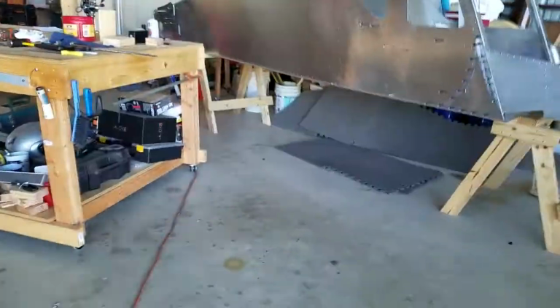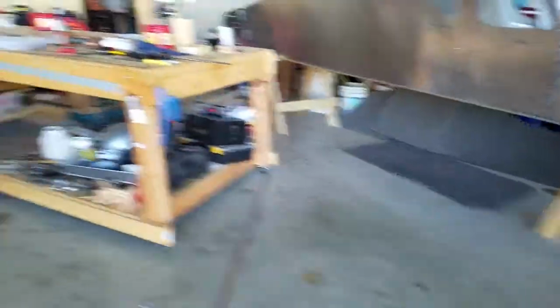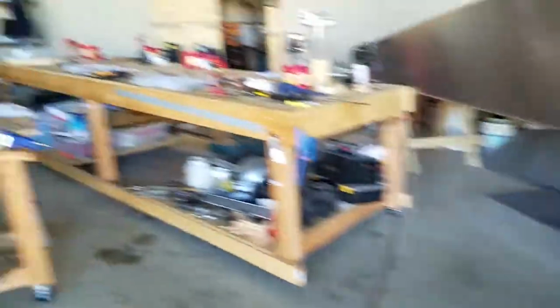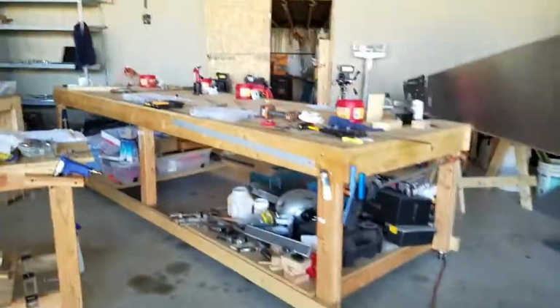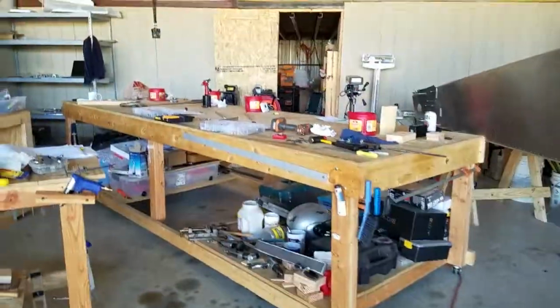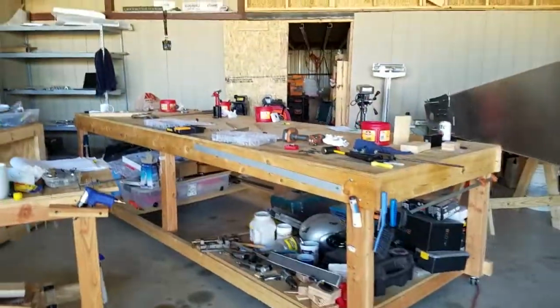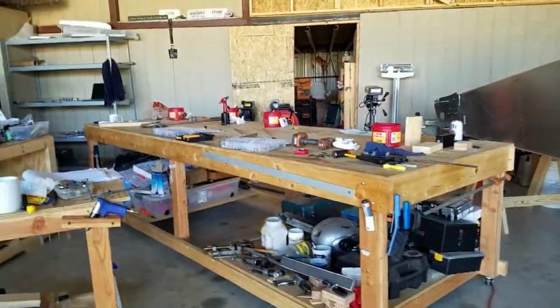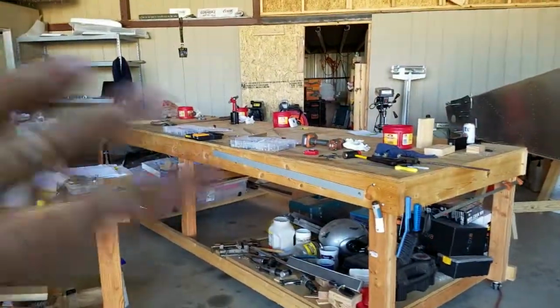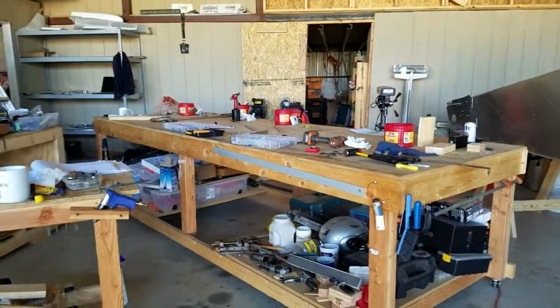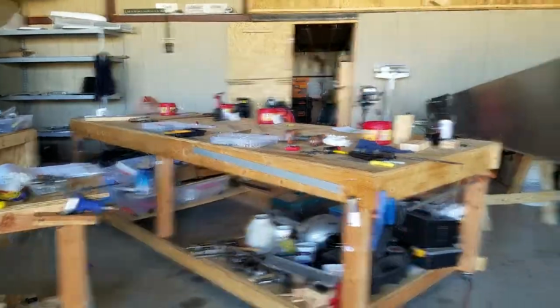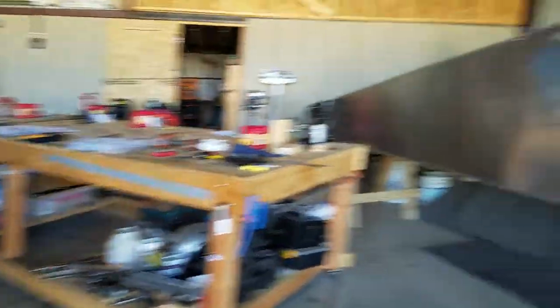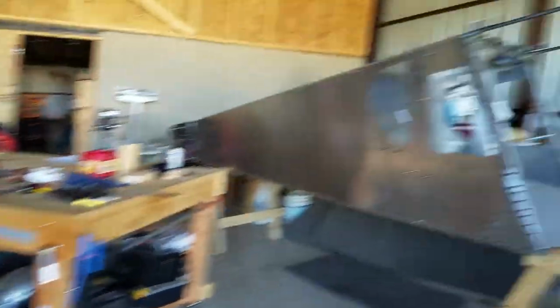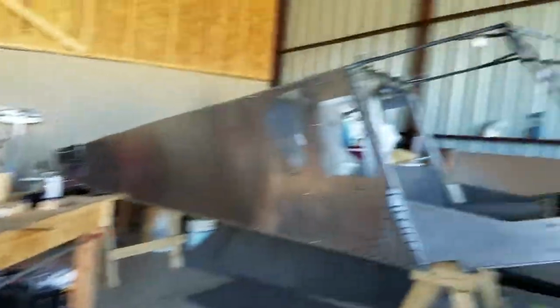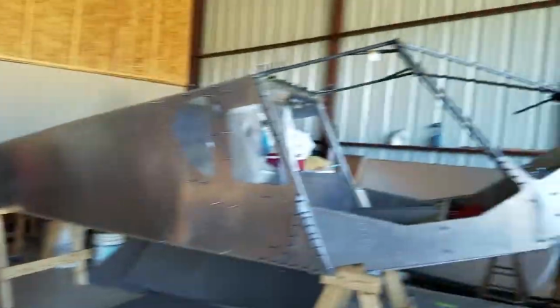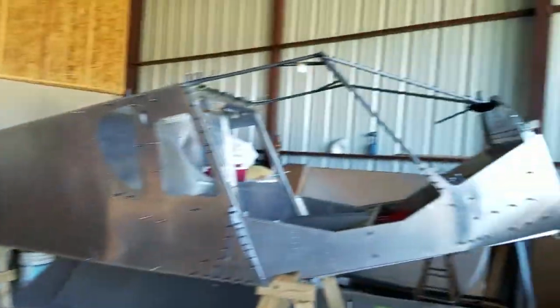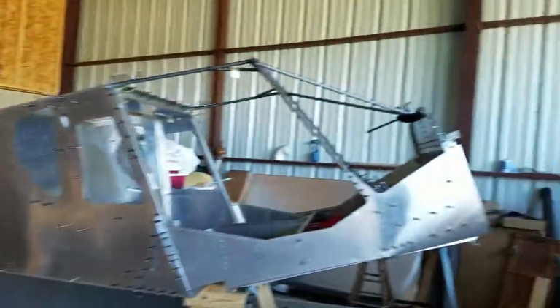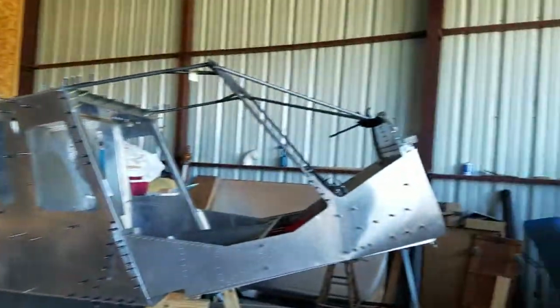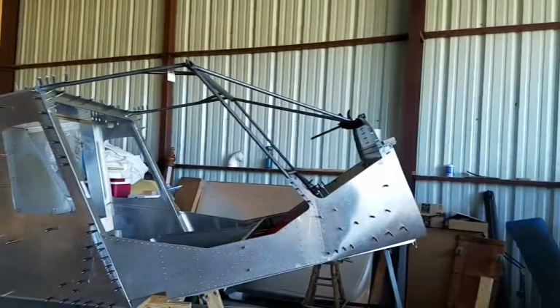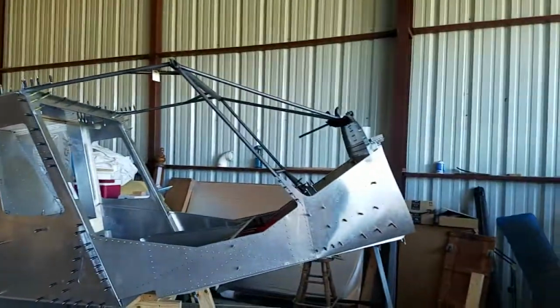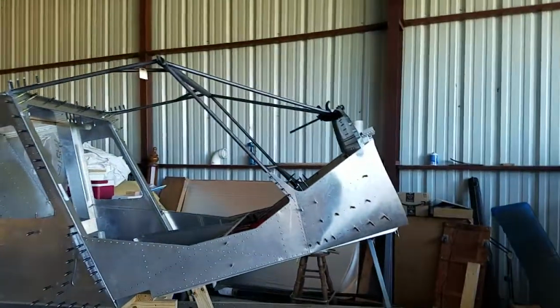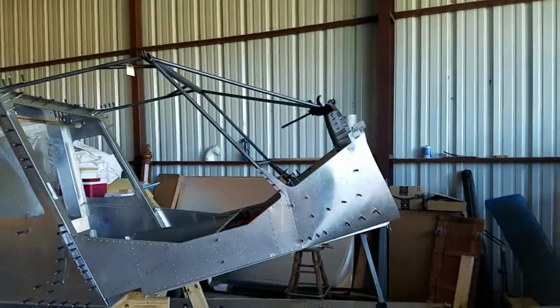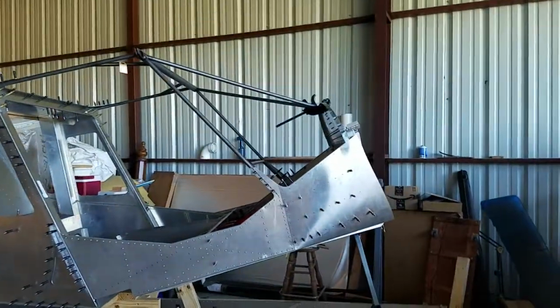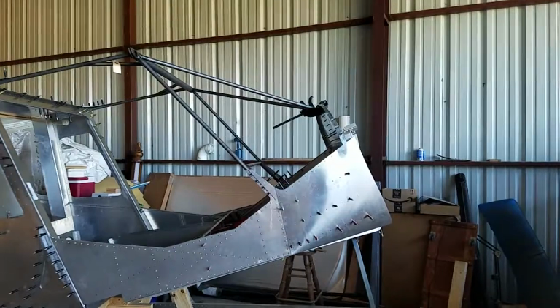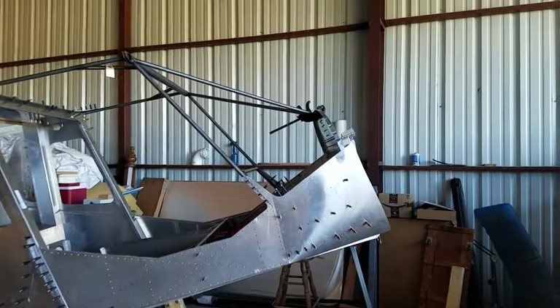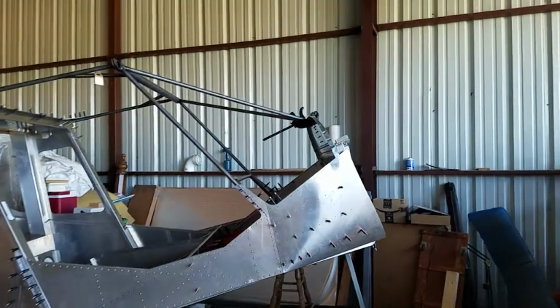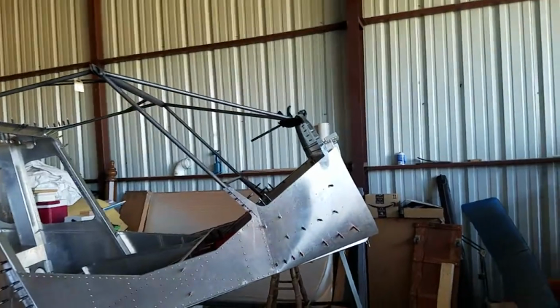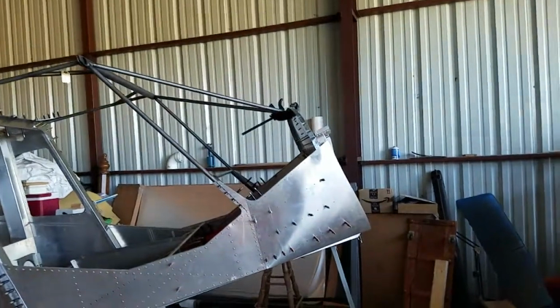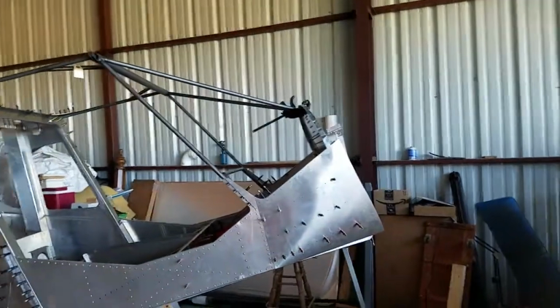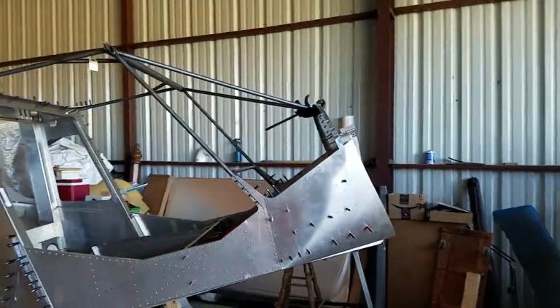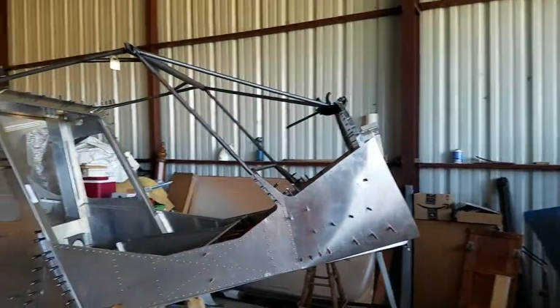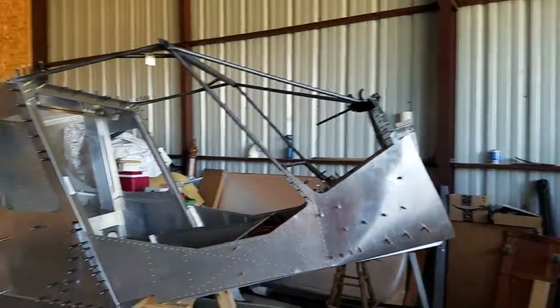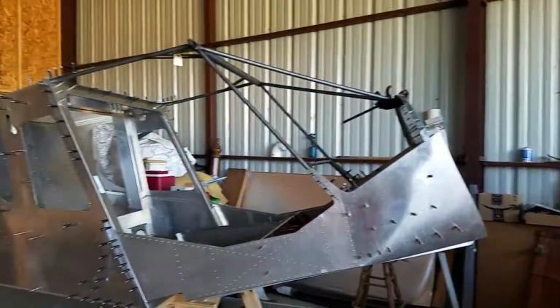Messy table, messy table. And this is how the fuselage is looking now.